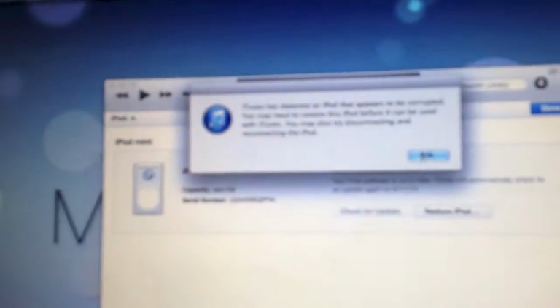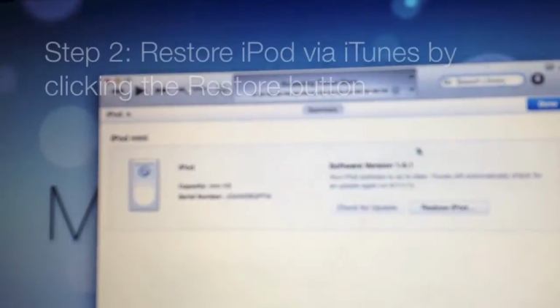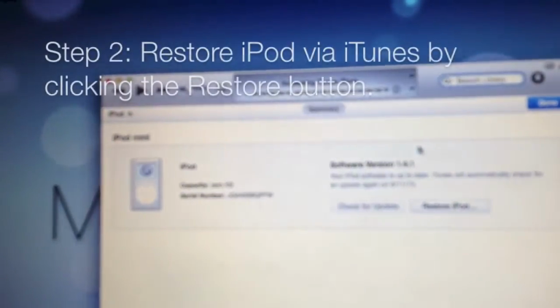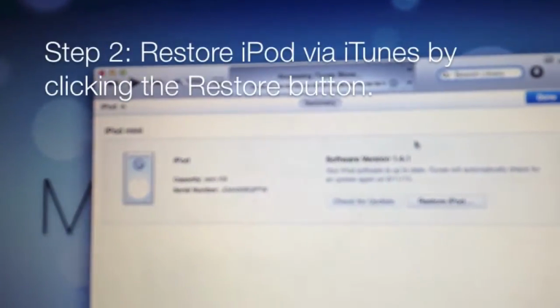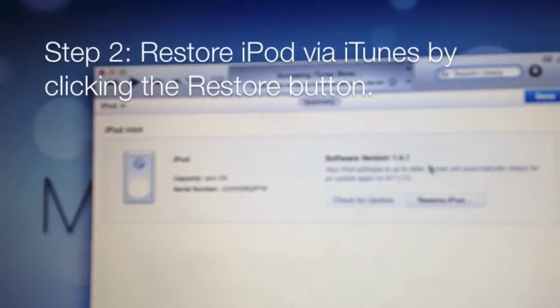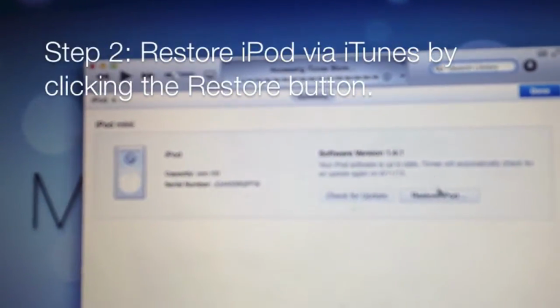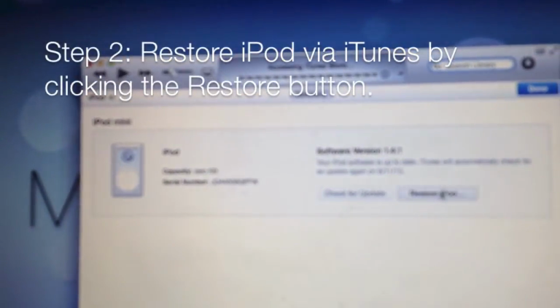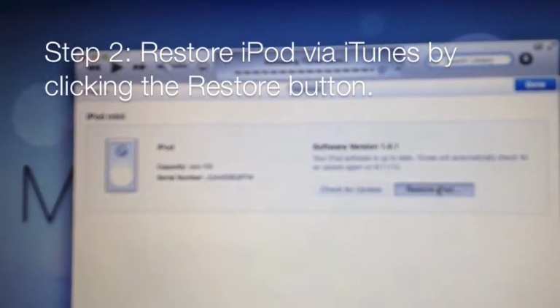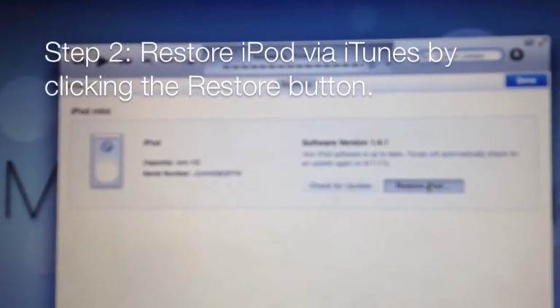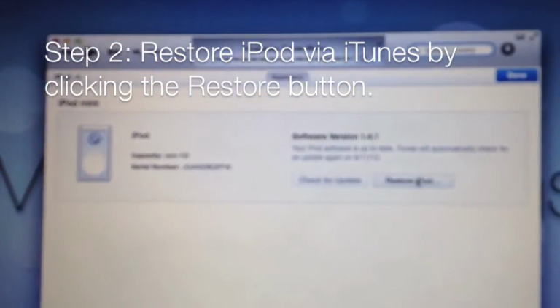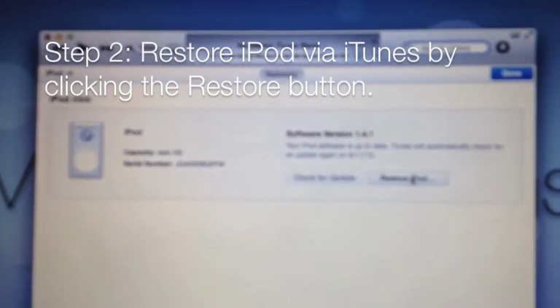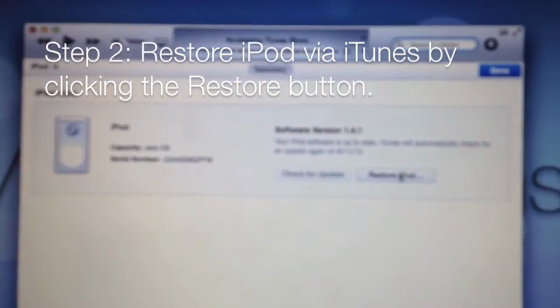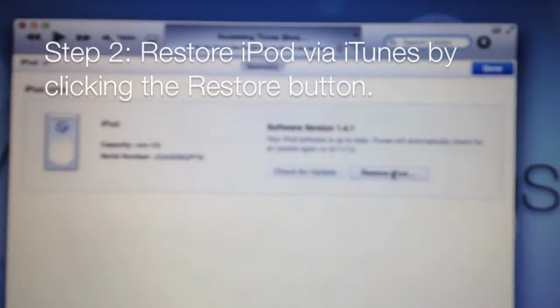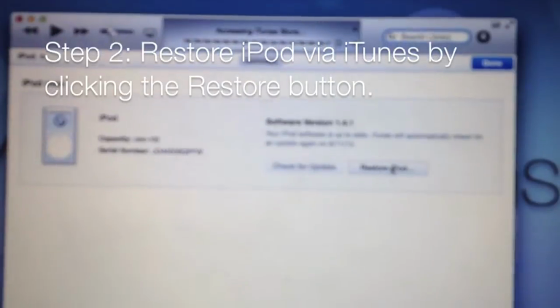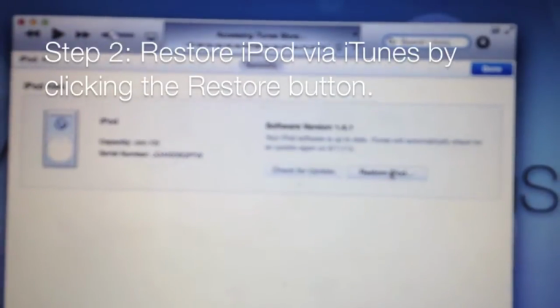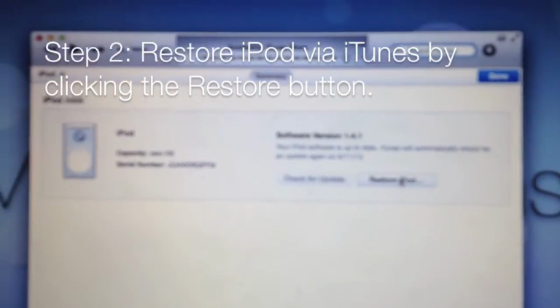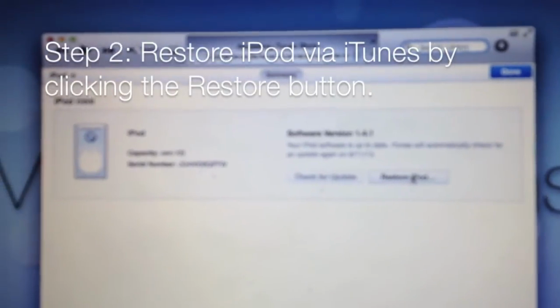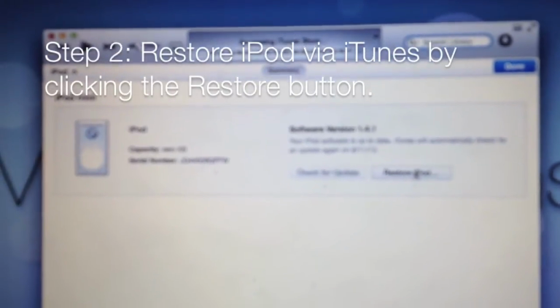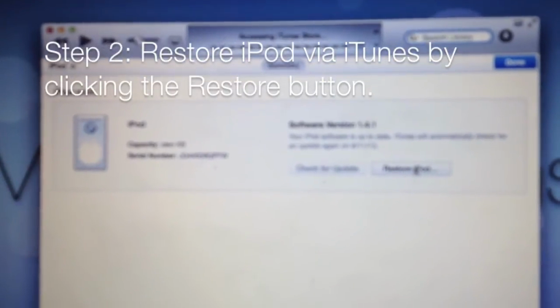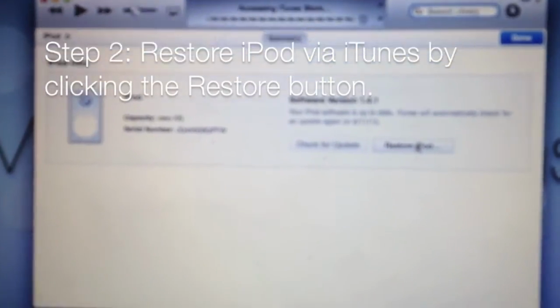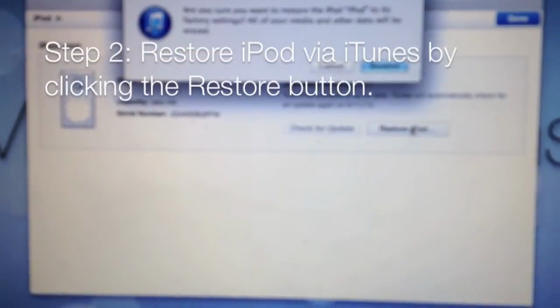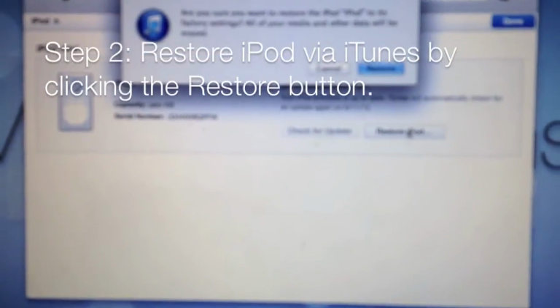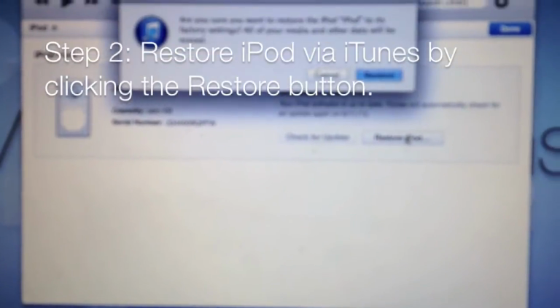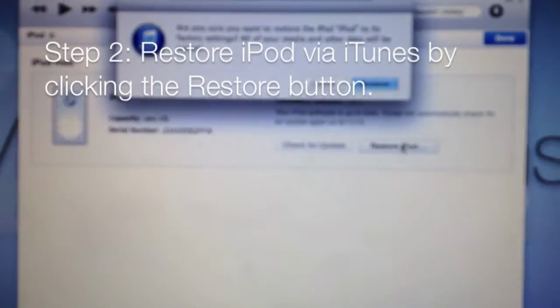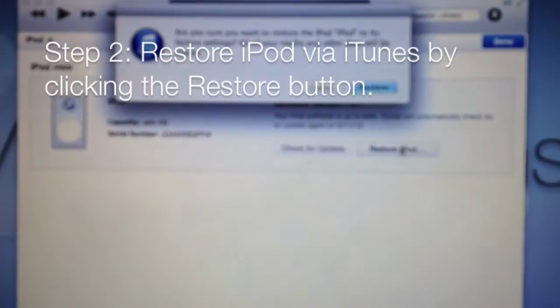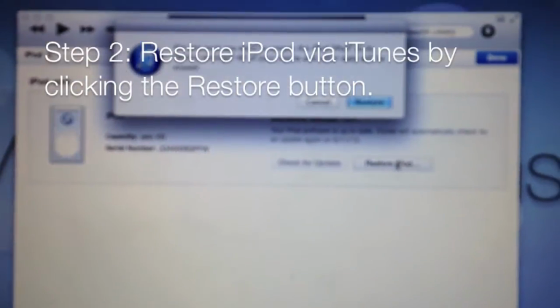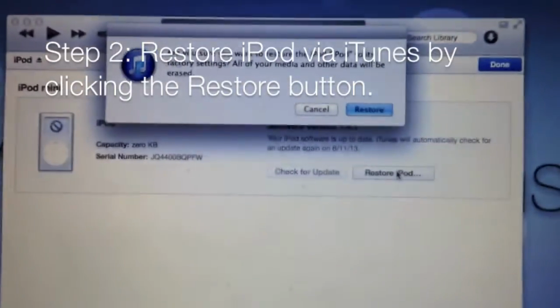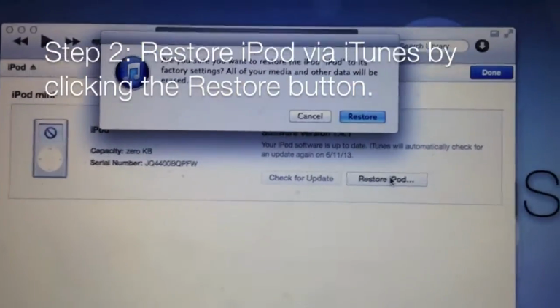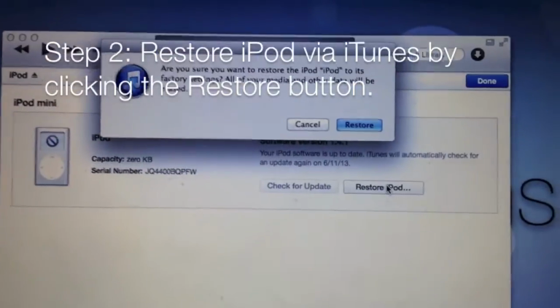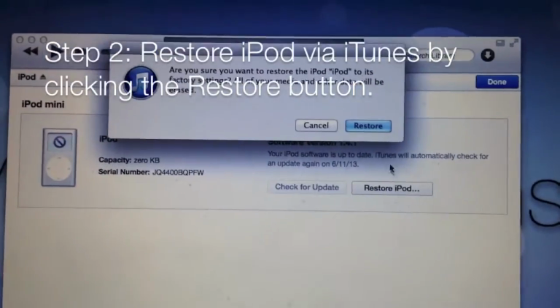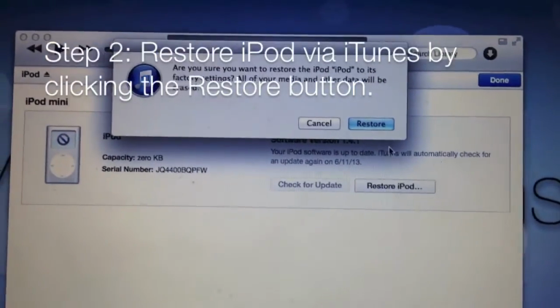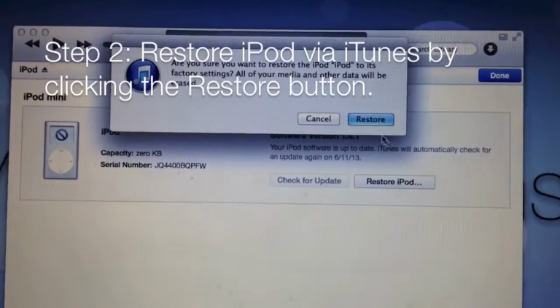Step two: your iPod should appear in iTunes, and then click on 'Restore iPod' as indicated.